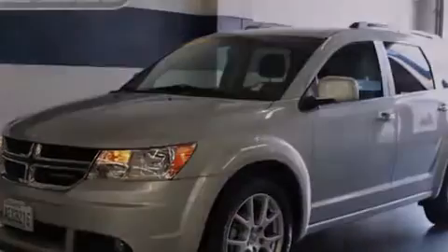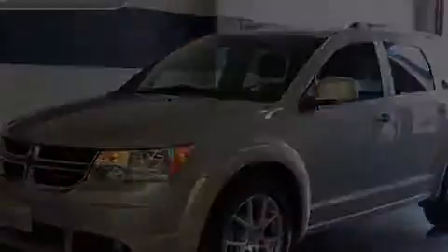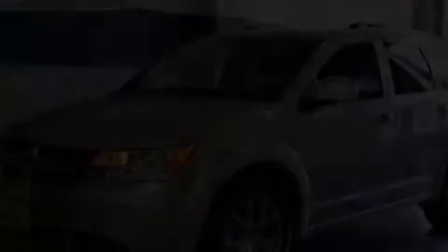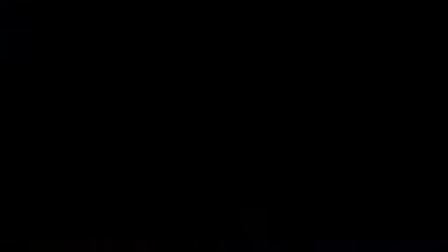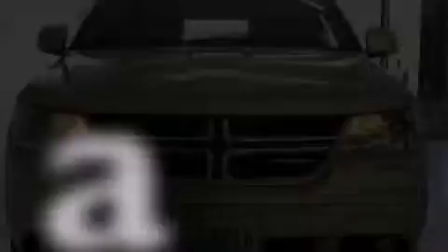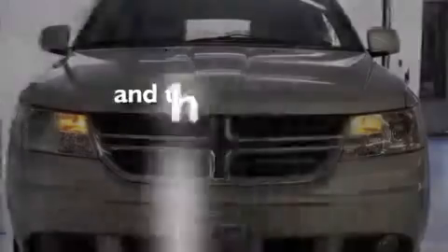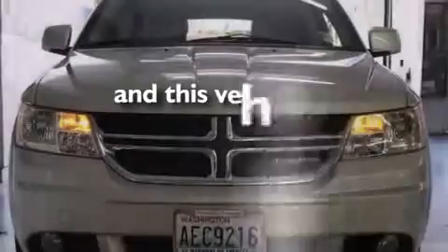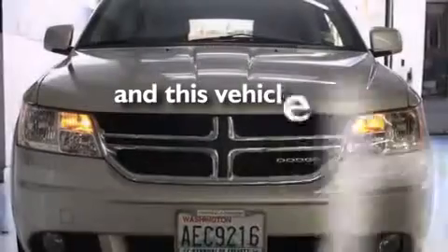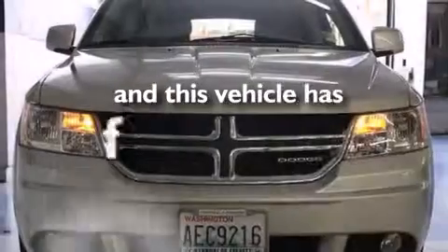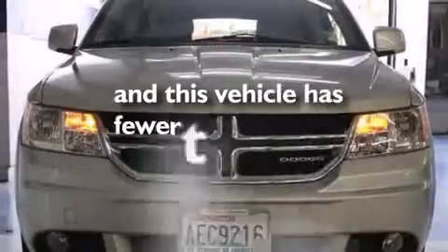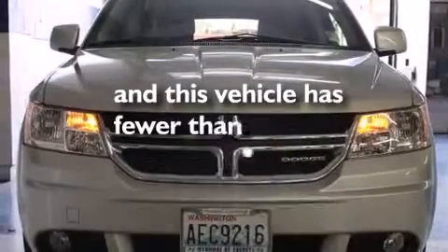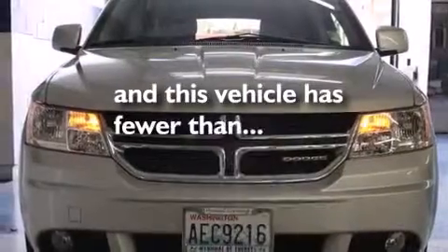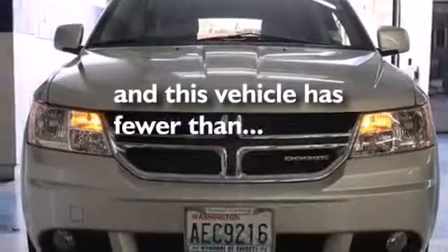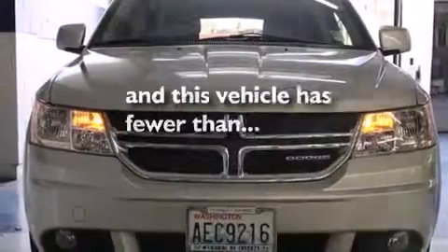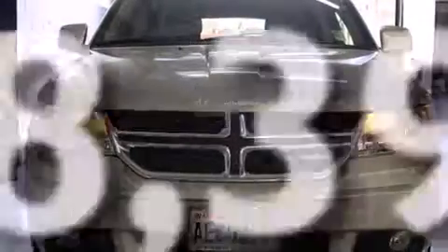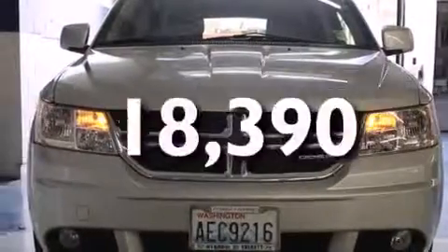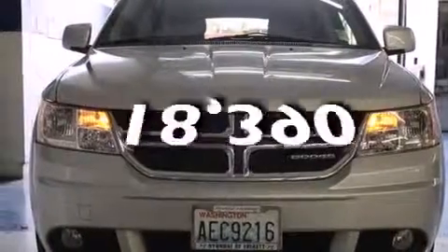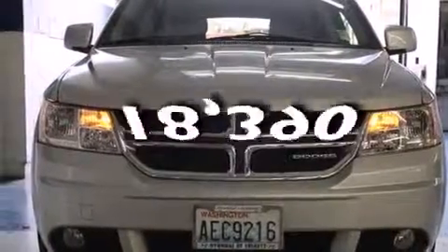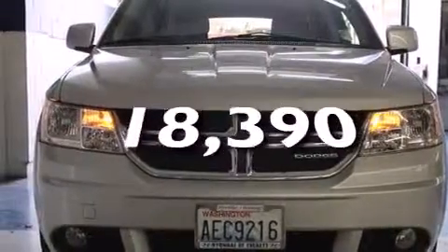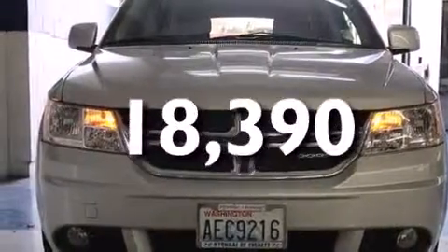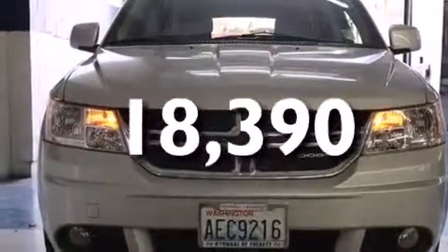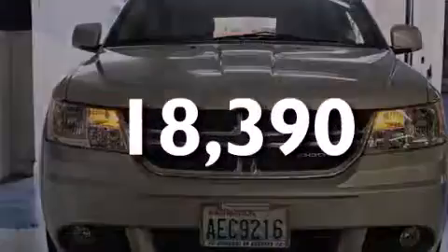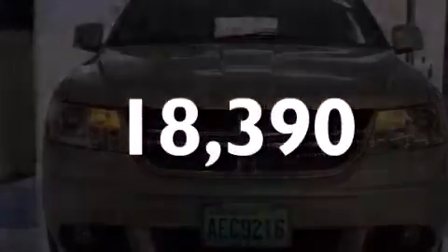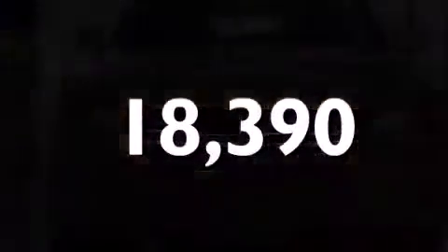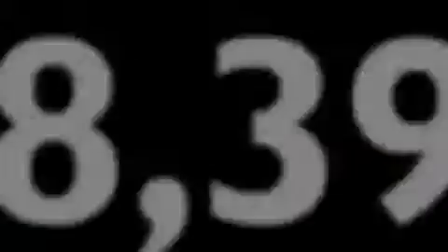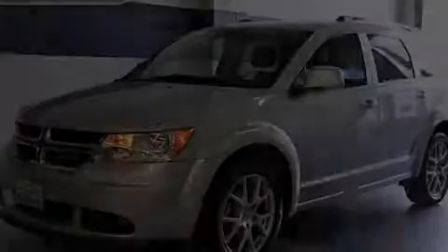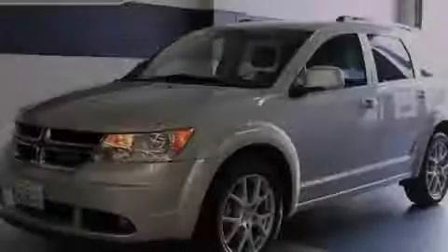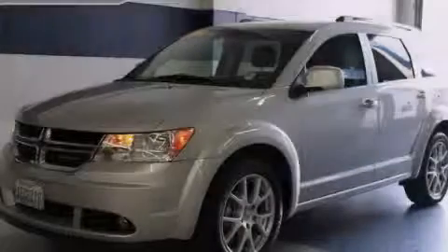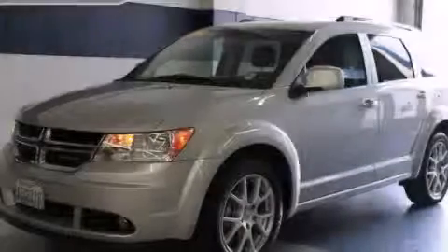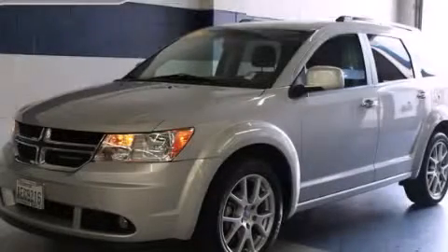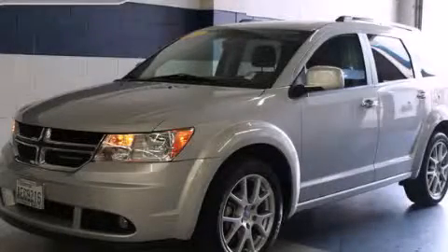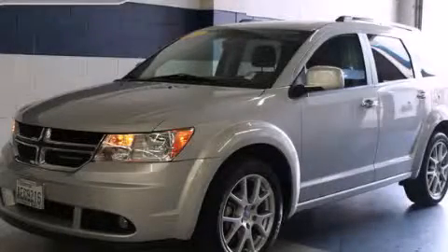This vehicle has fewer than 19,000 miles on the odometer. Stop by today and test drive this automobile for yourself.